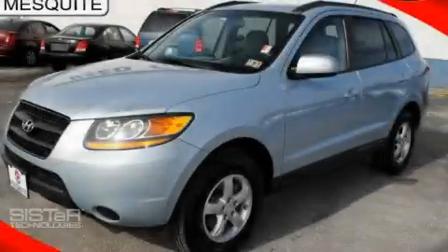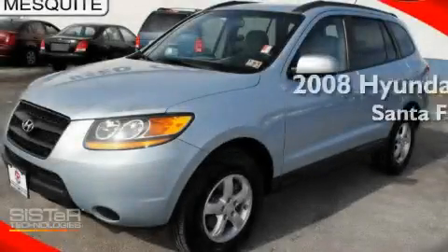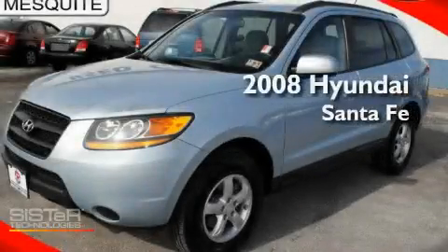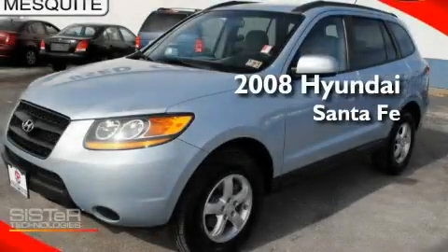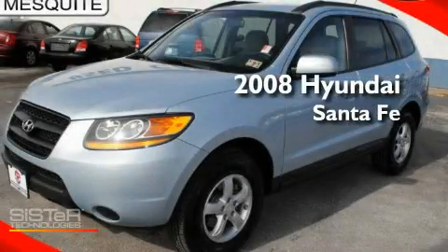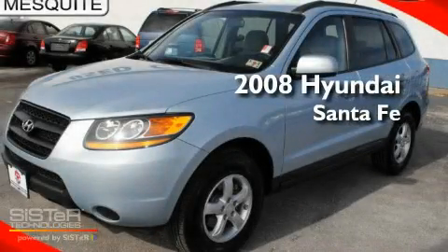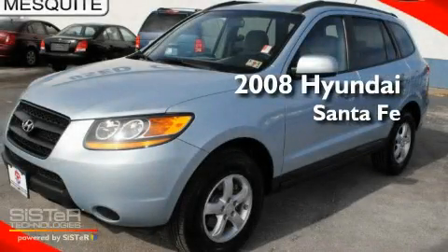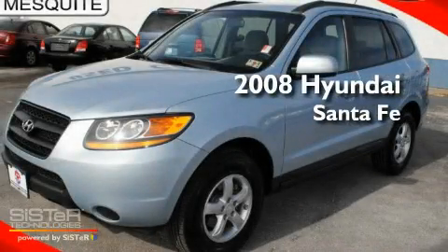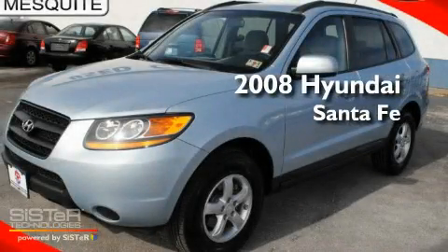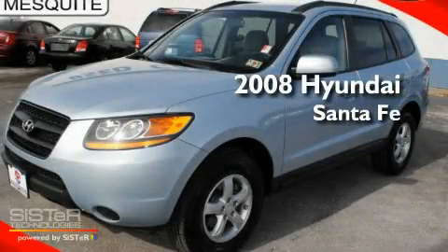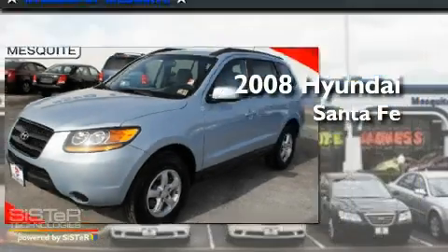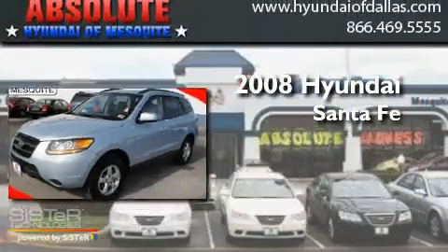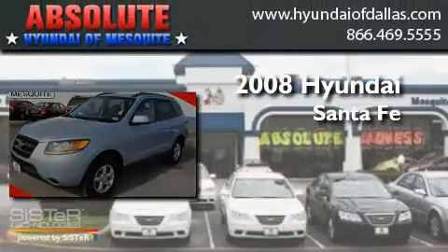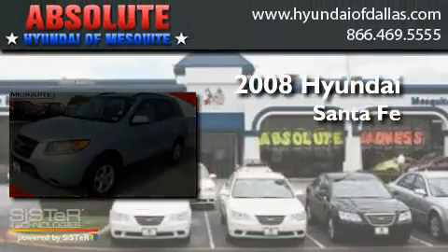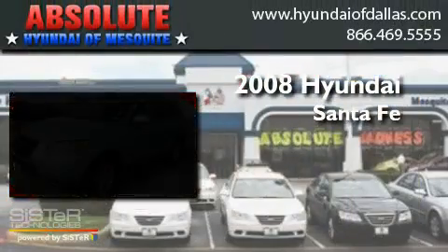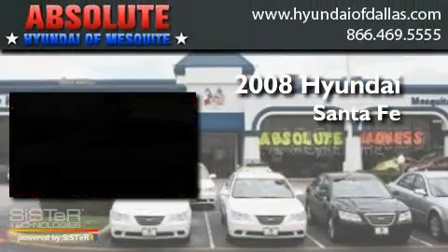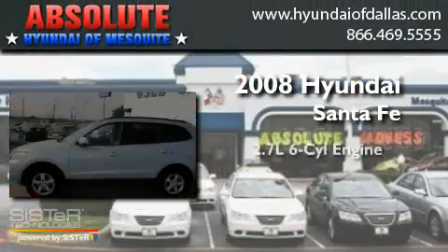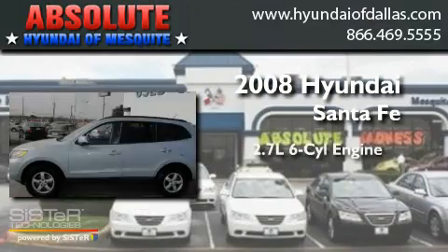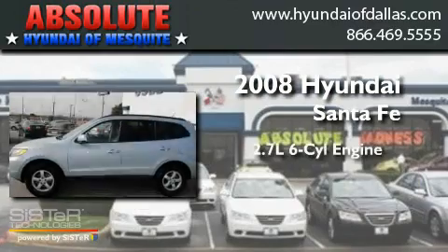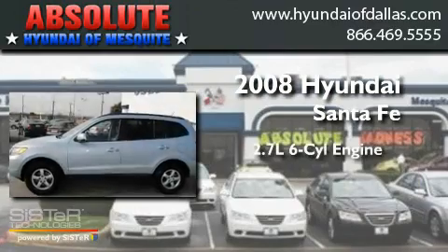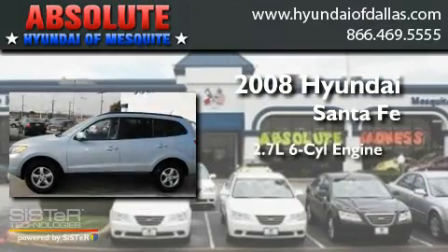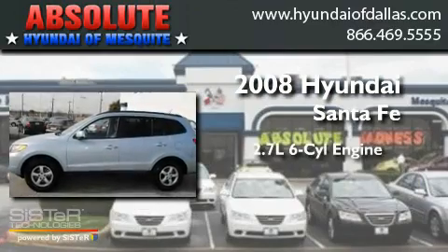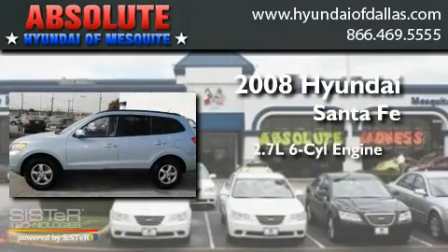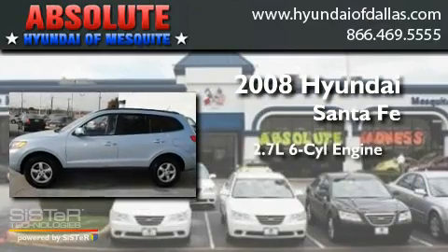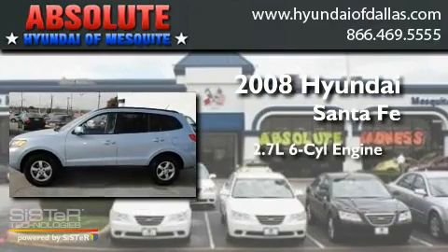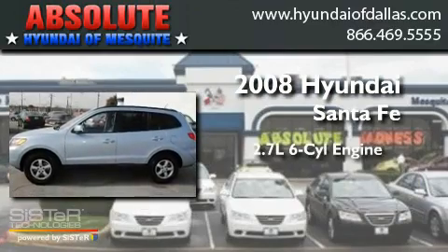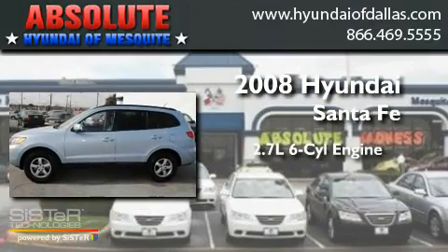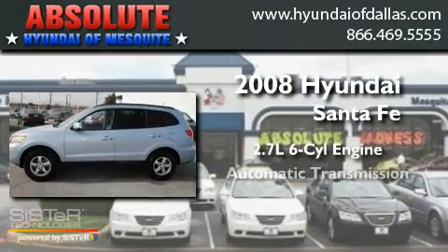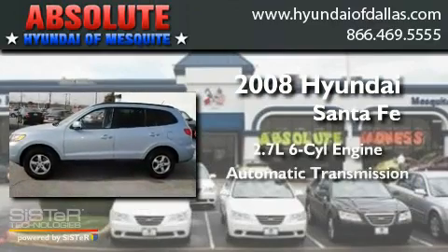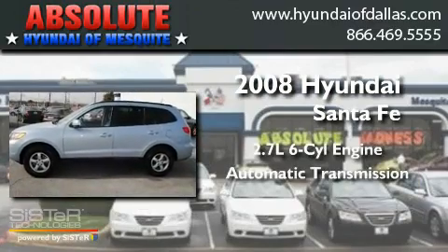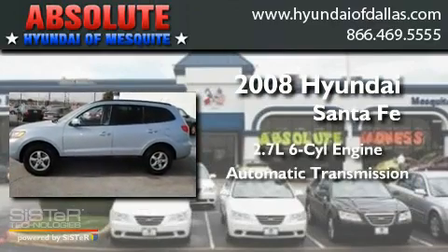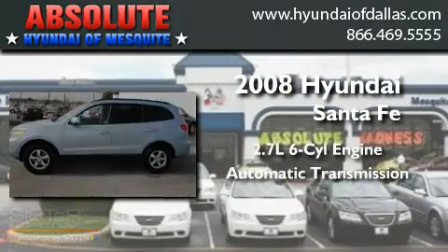This is a 2008 Hyundai Santa Fe. It has a 2.7-liter six-cylinder engine and an automatic transmission.